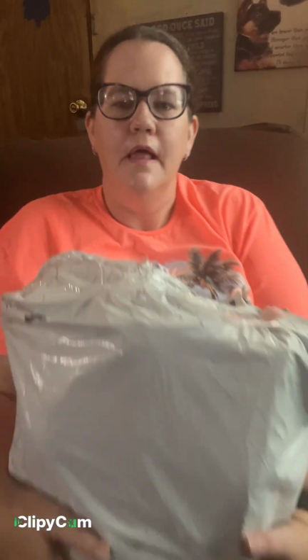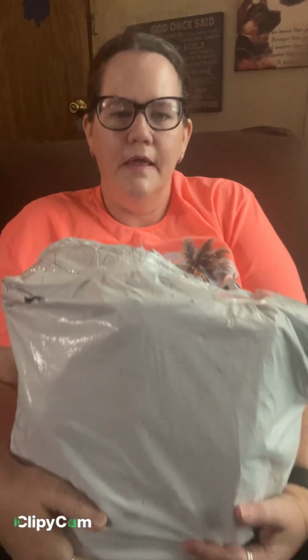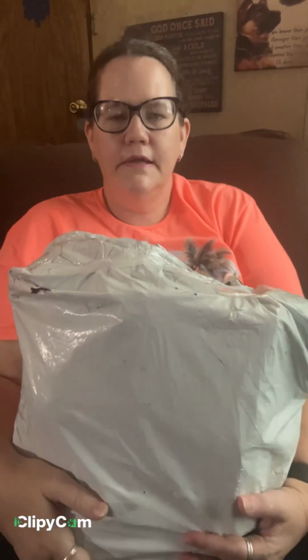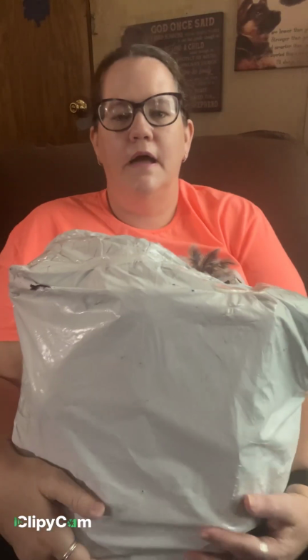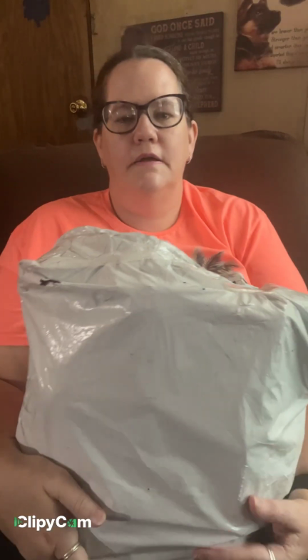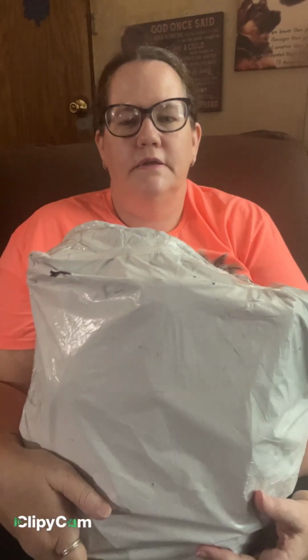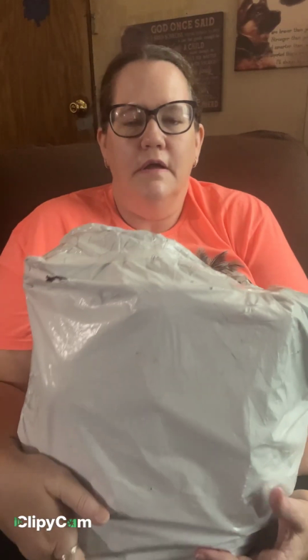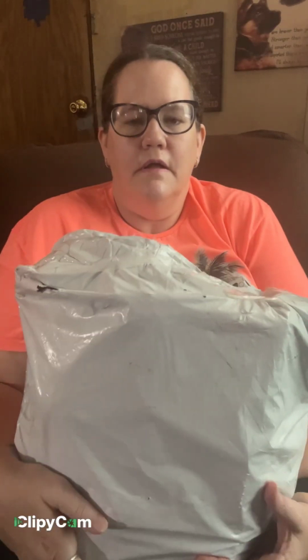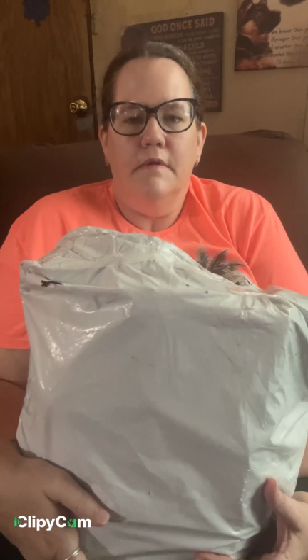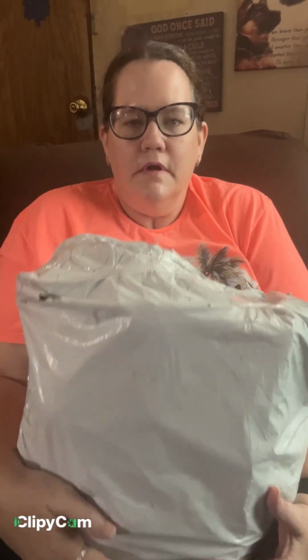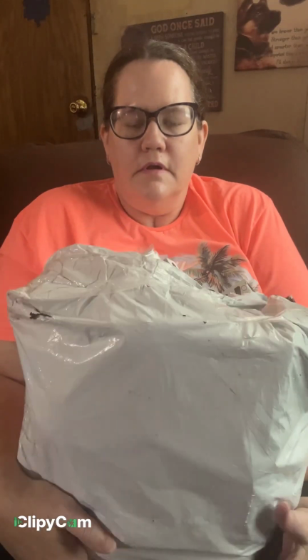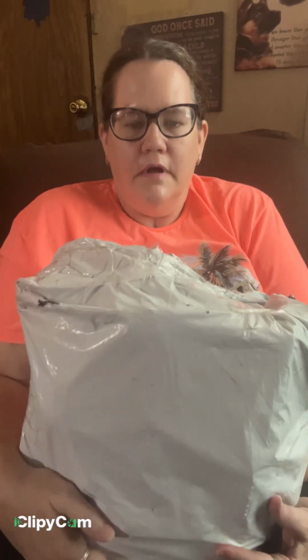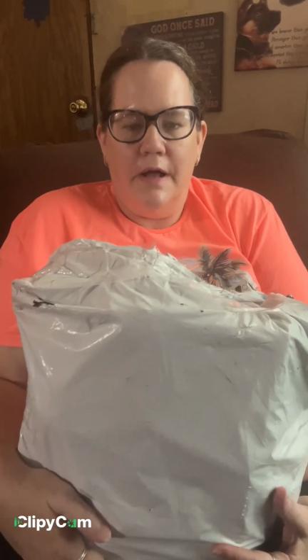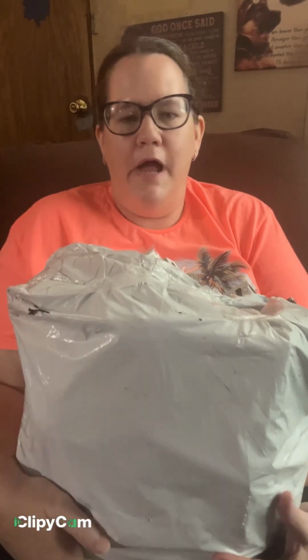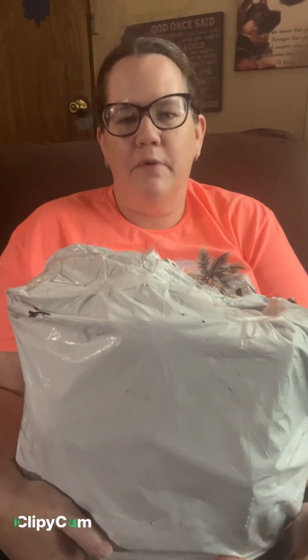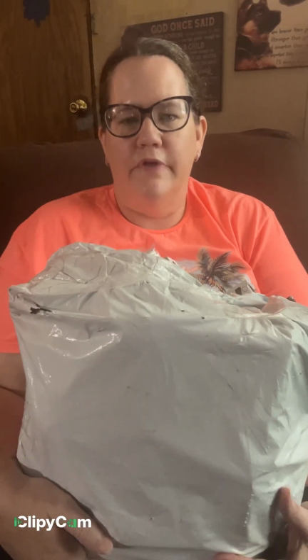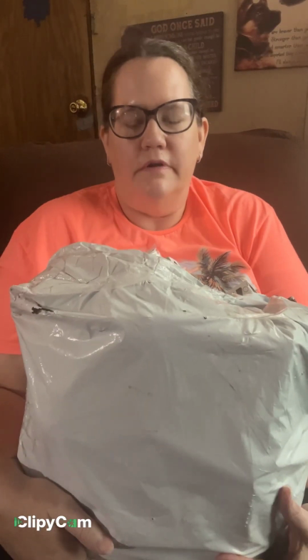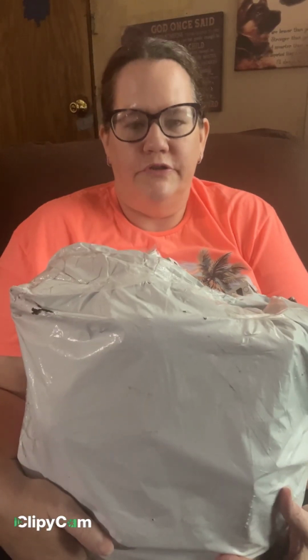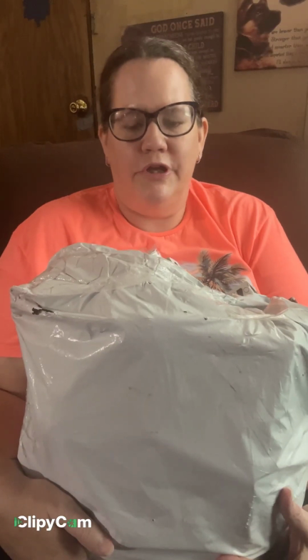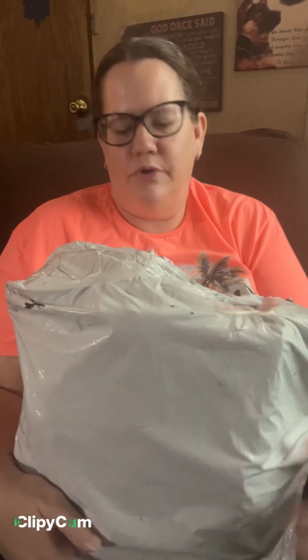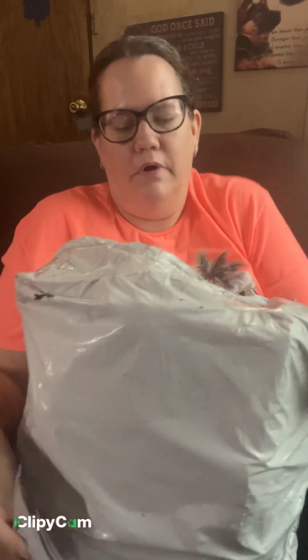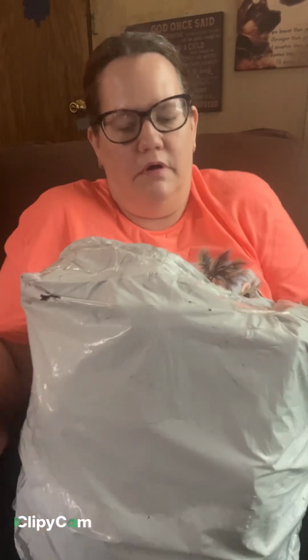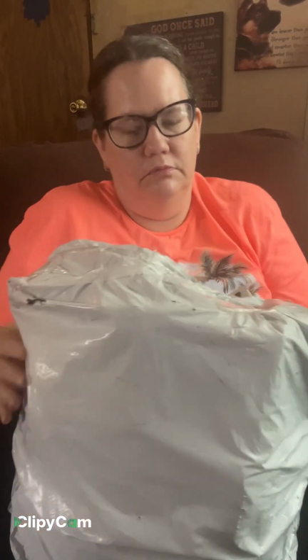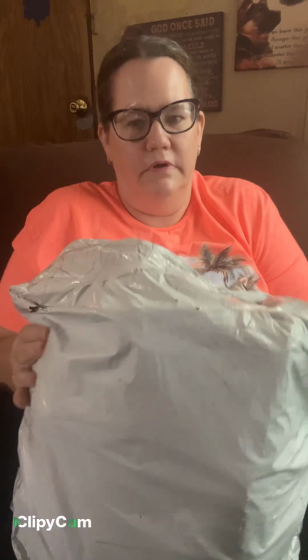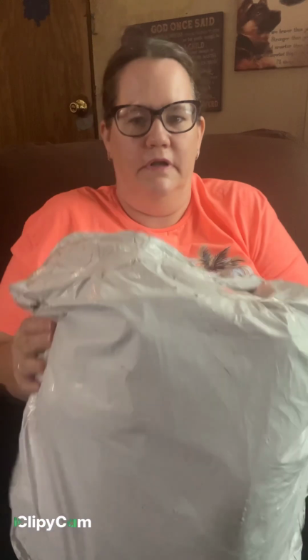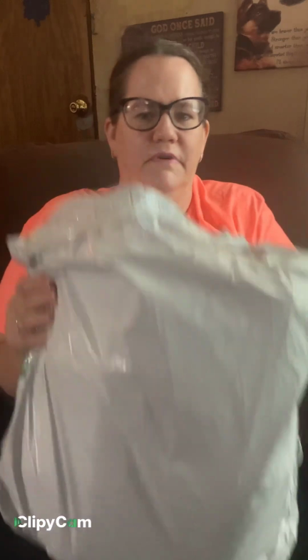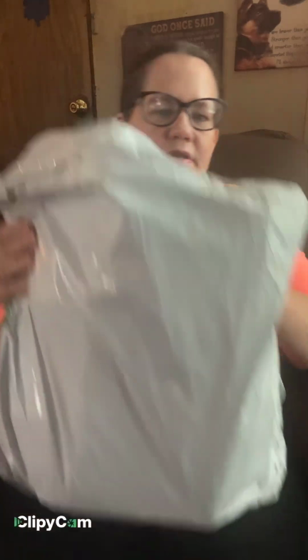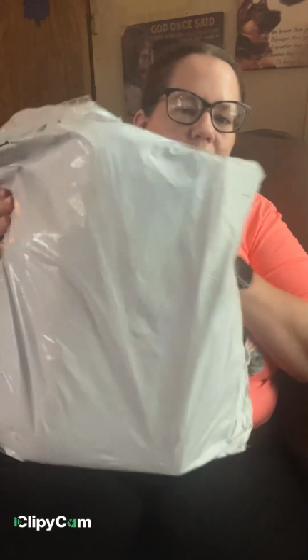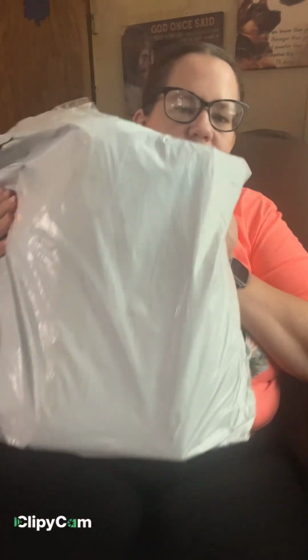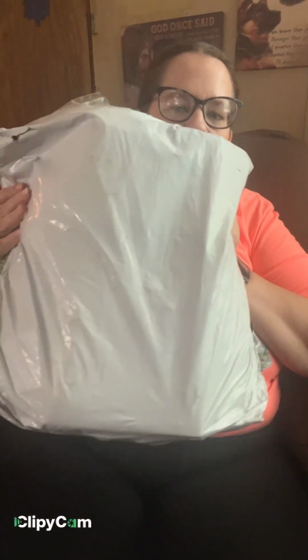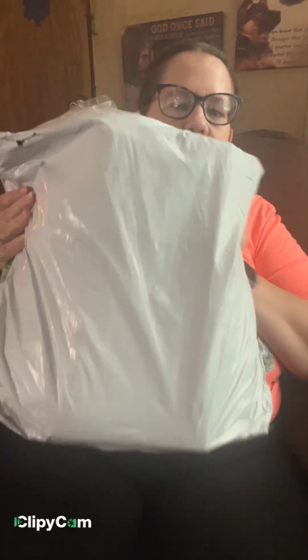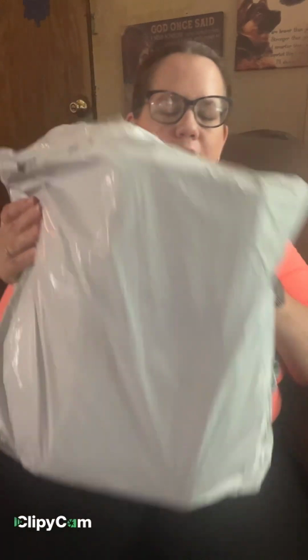Hey guys, I'm back with a tuning haul. Pretty good size one this time.